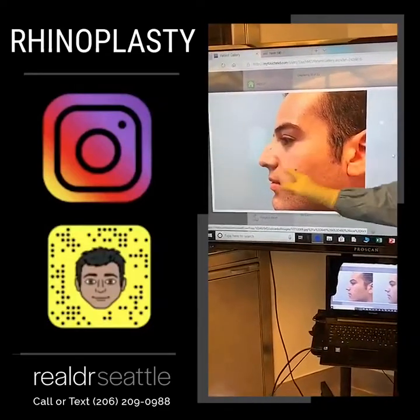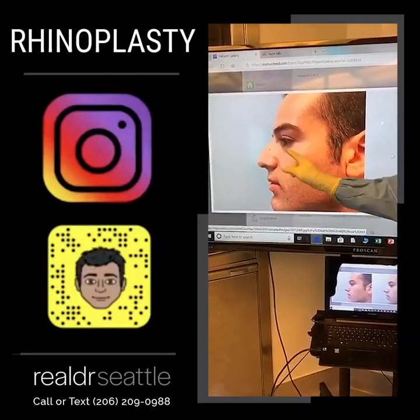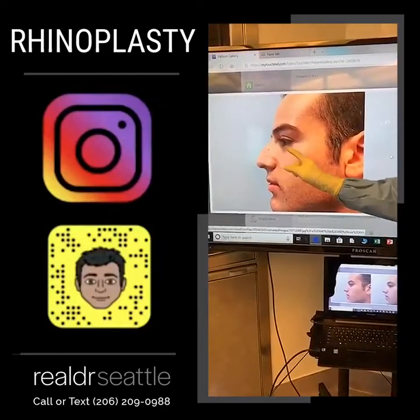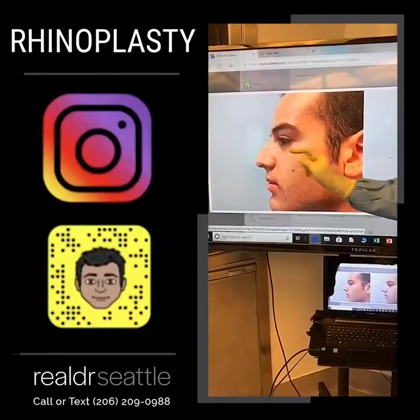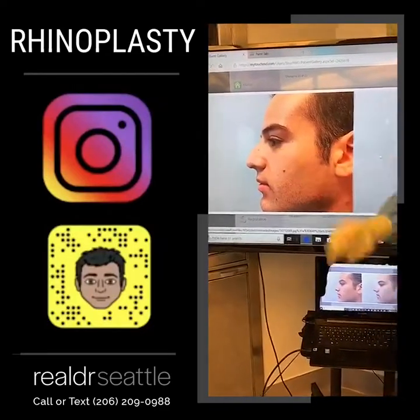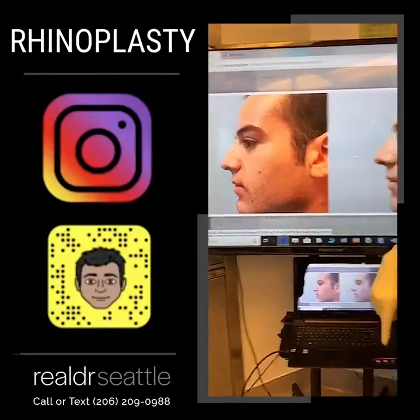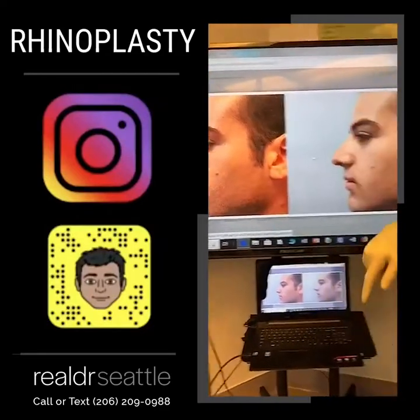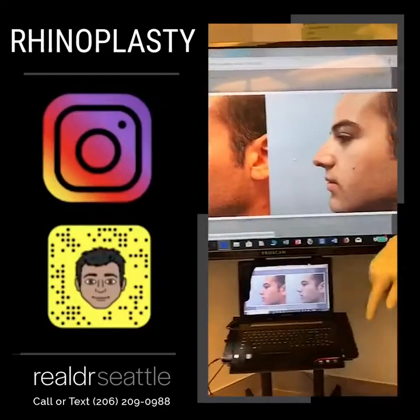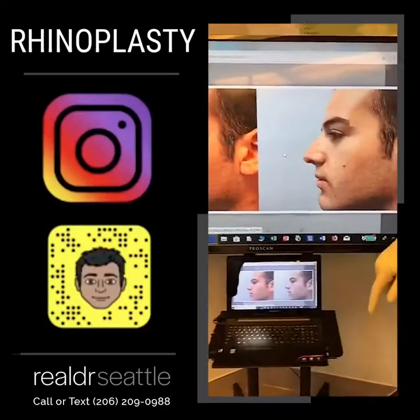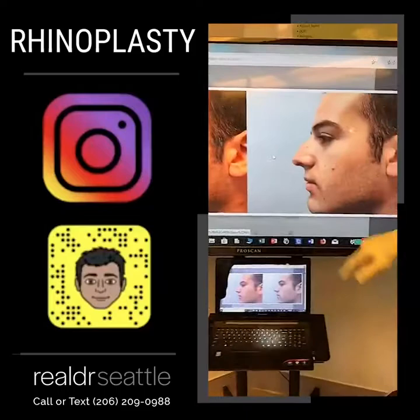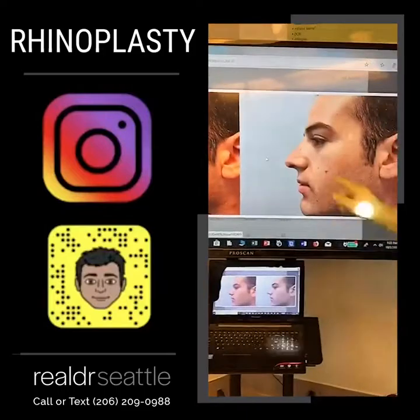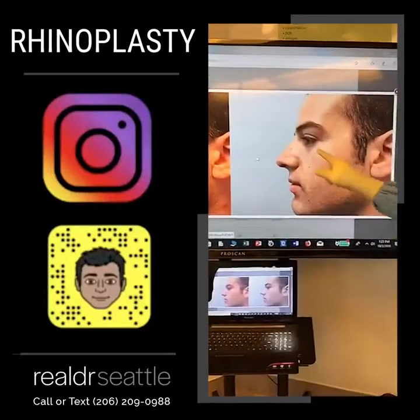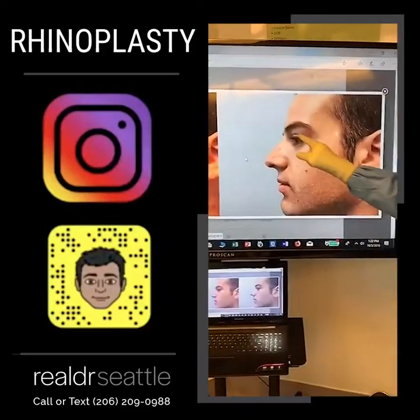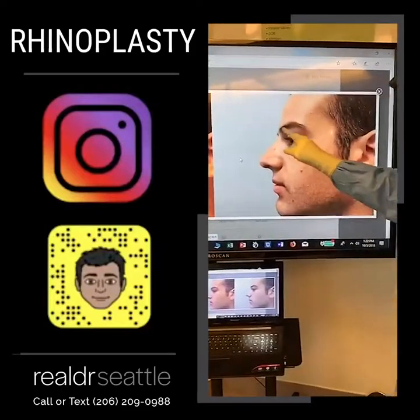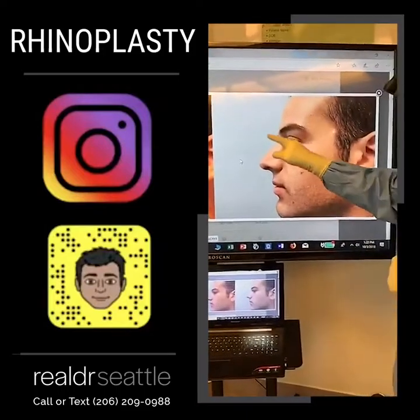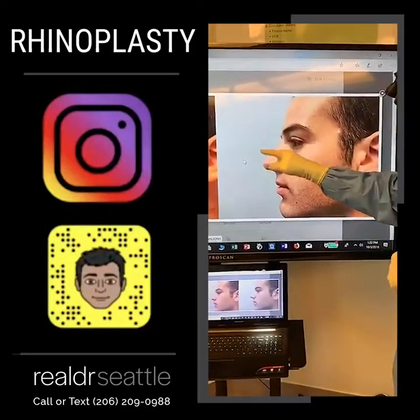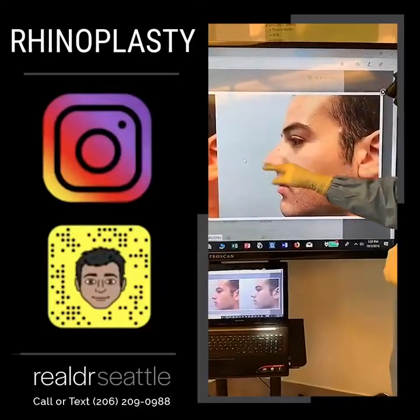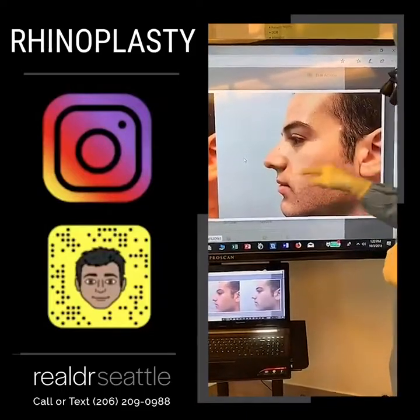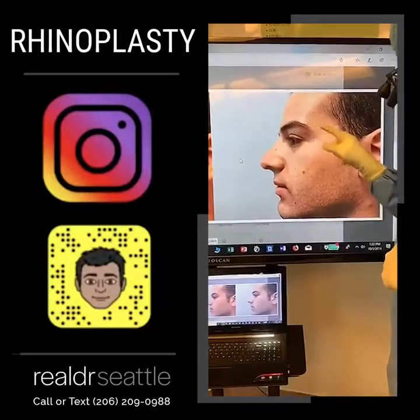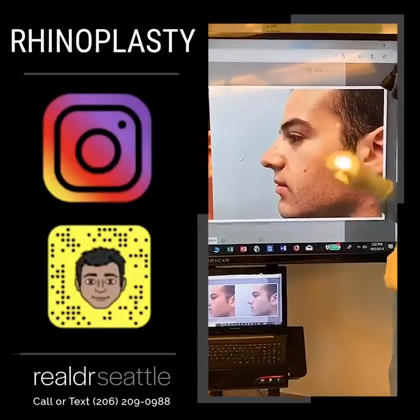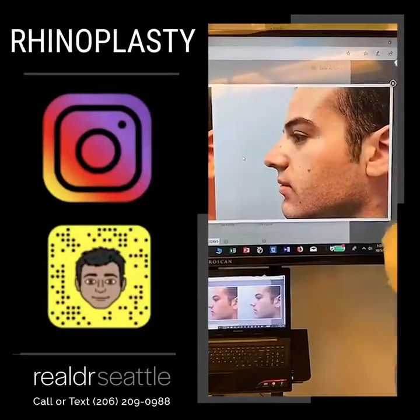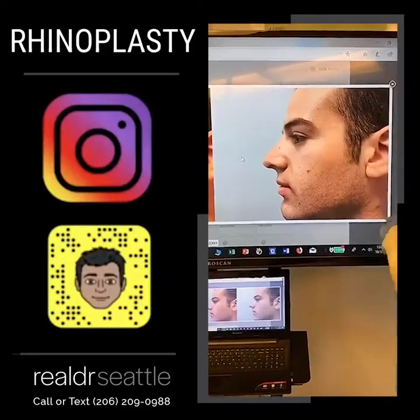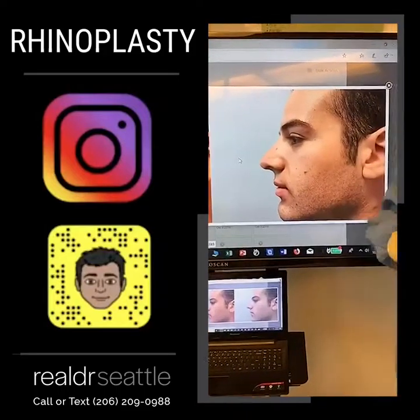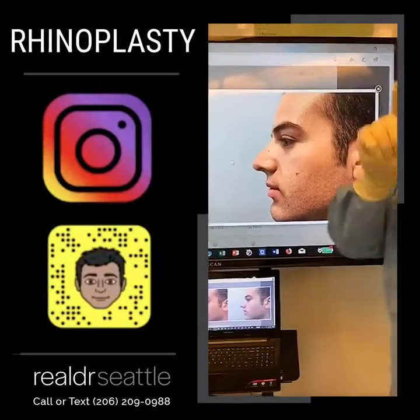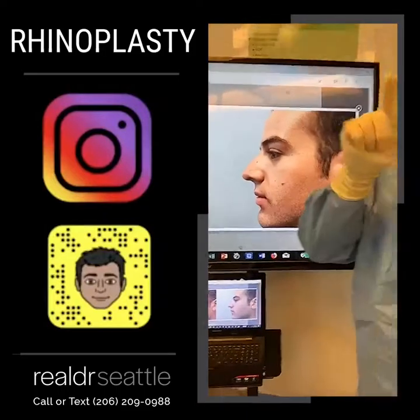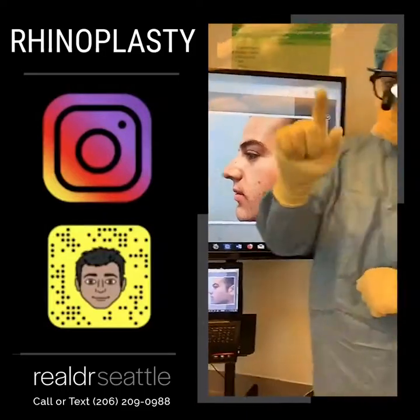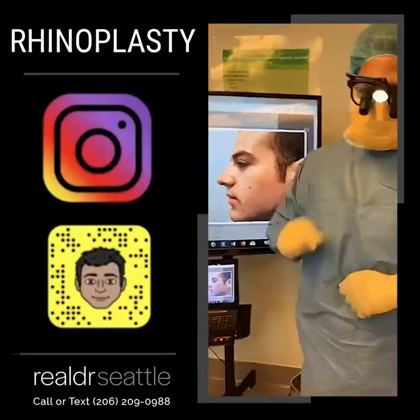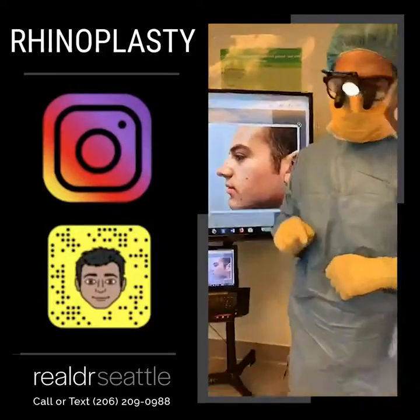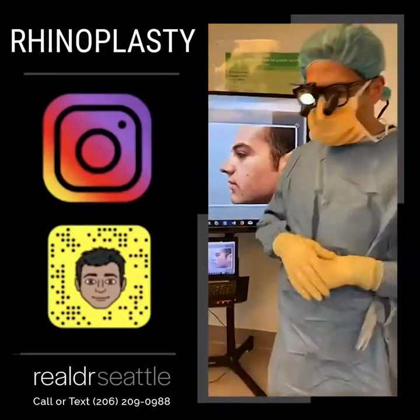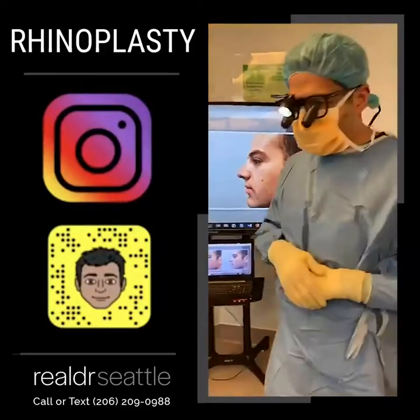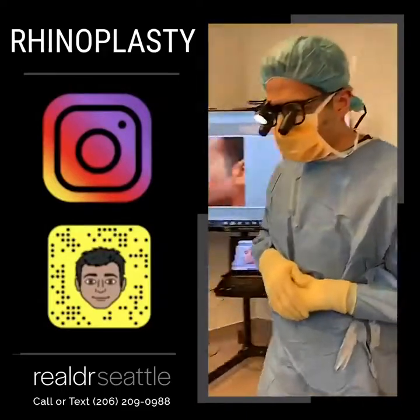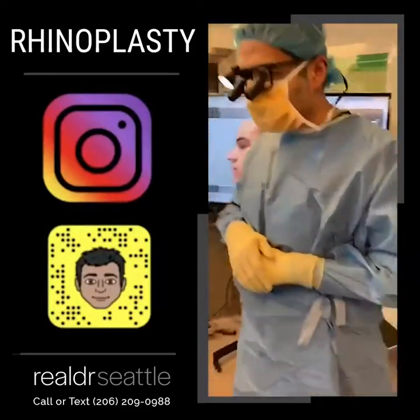This is where we're starting. We did image simulation. This is where I want to go. Let's do it, guys.